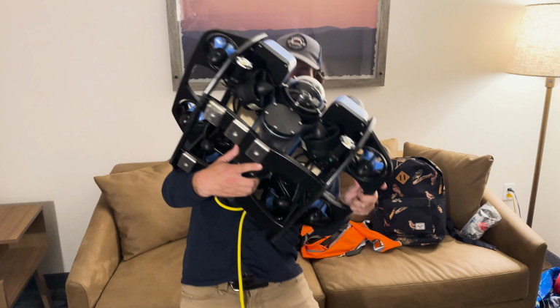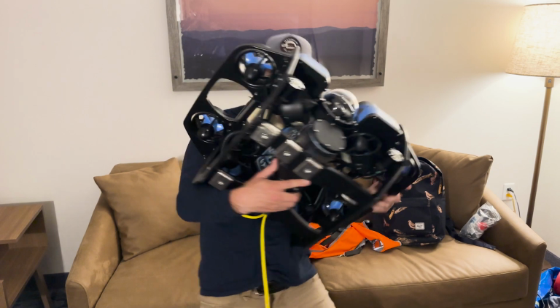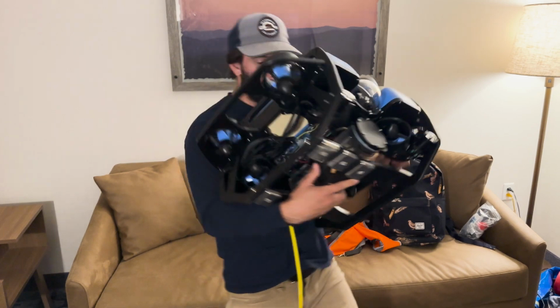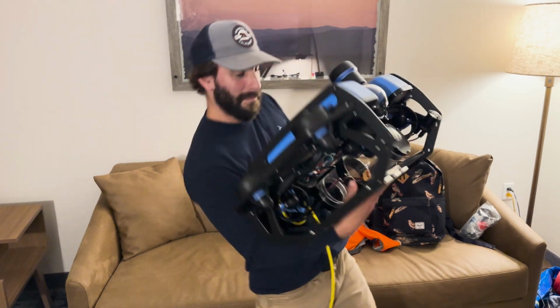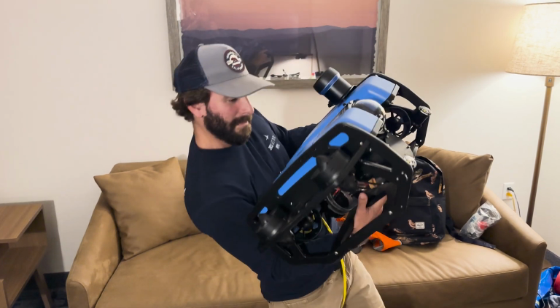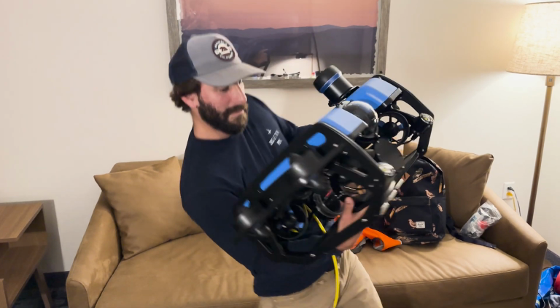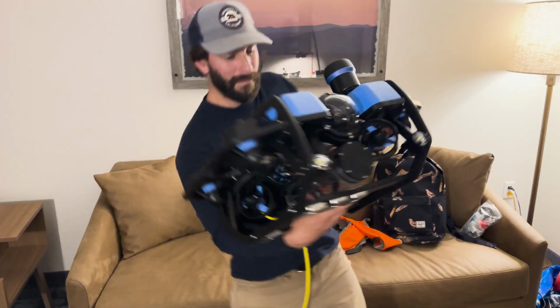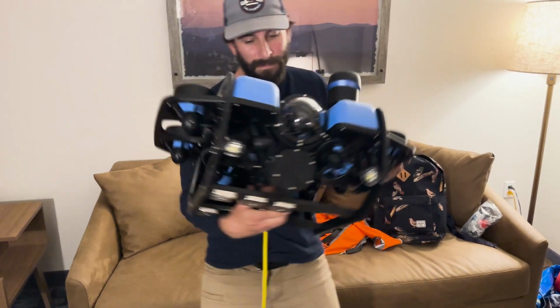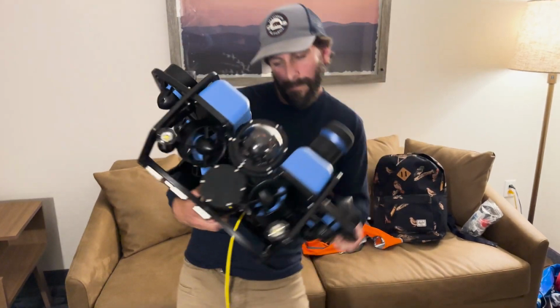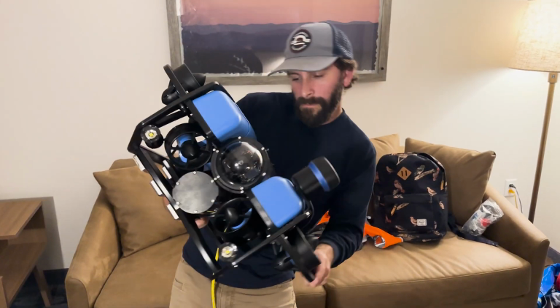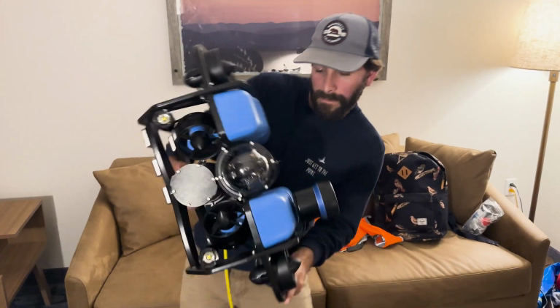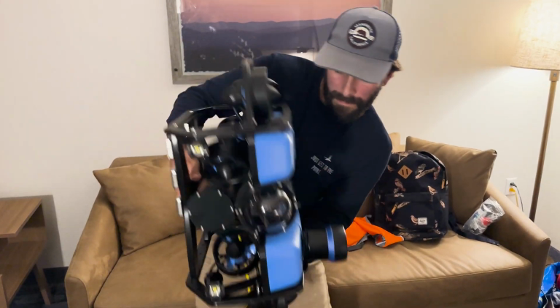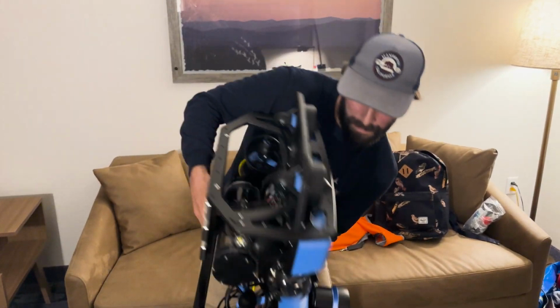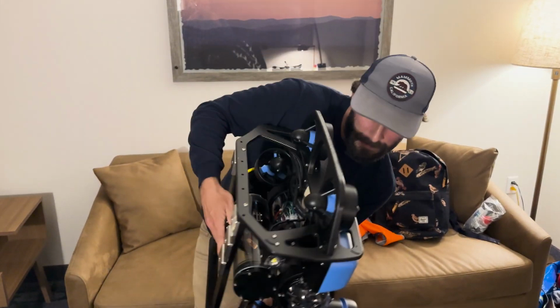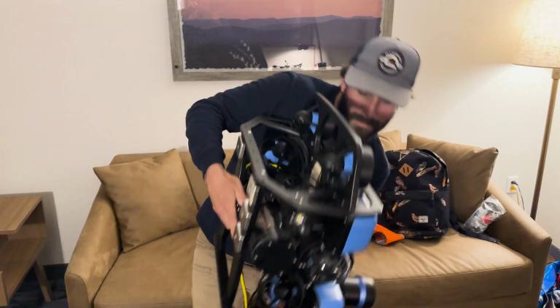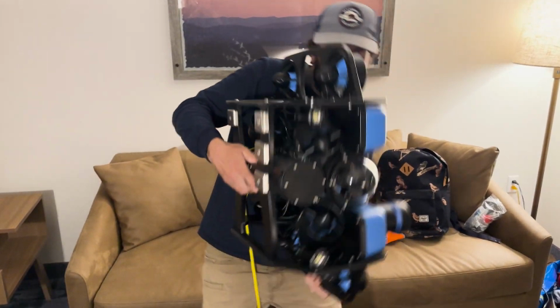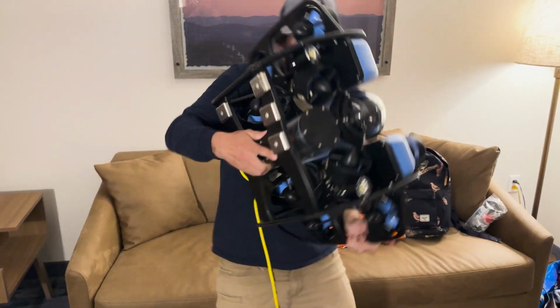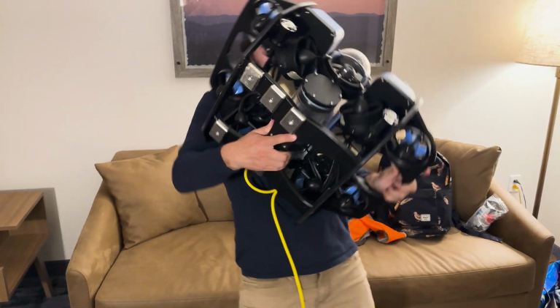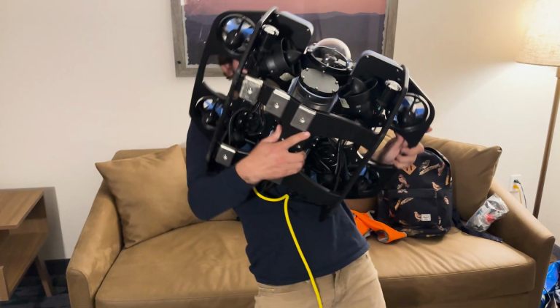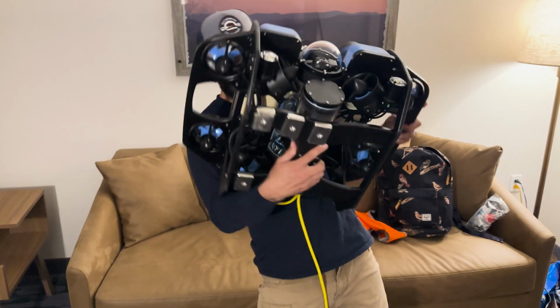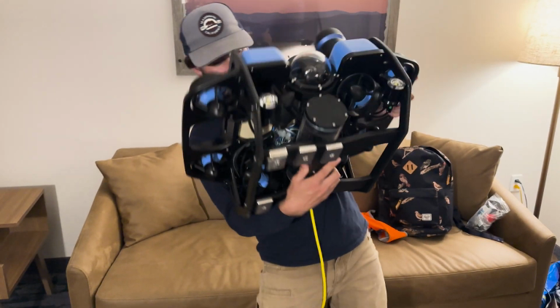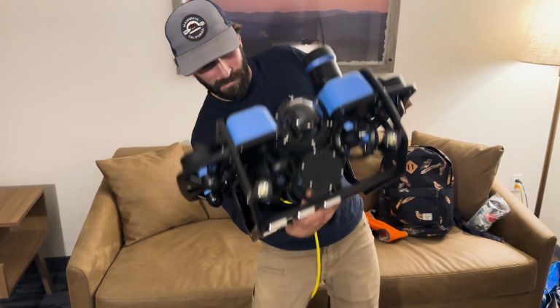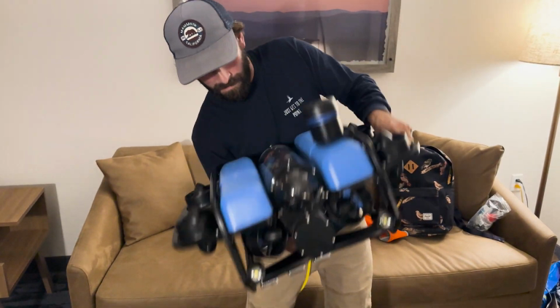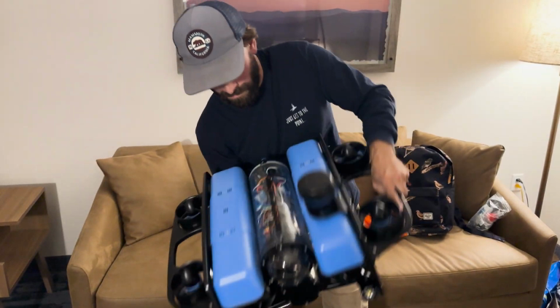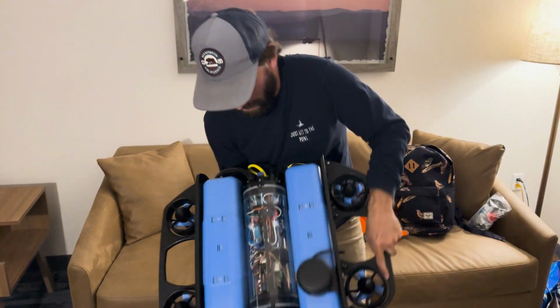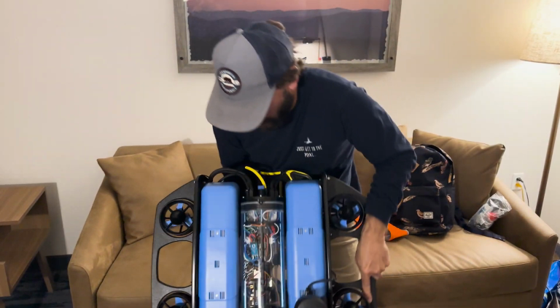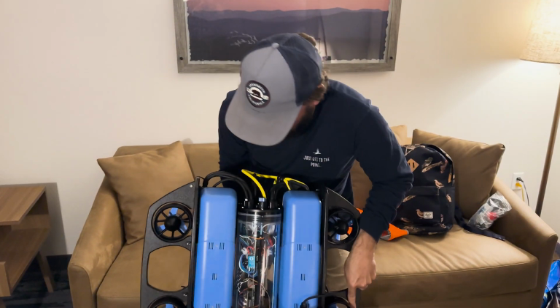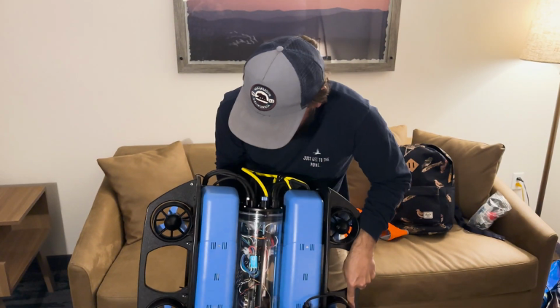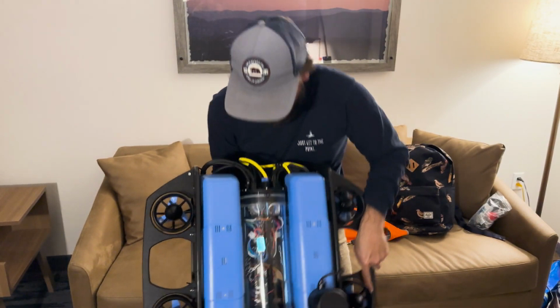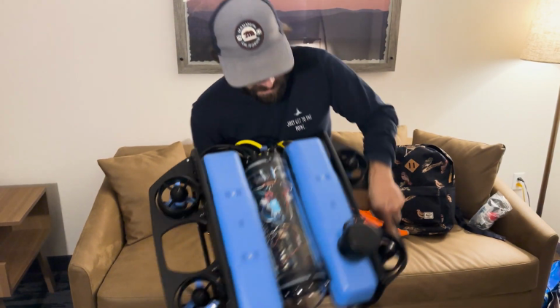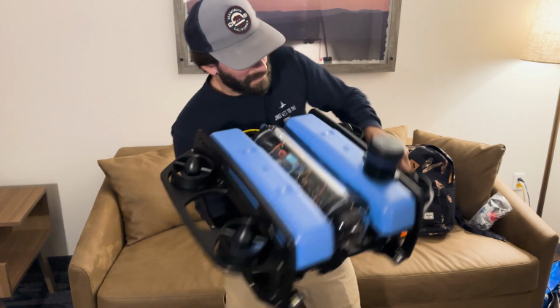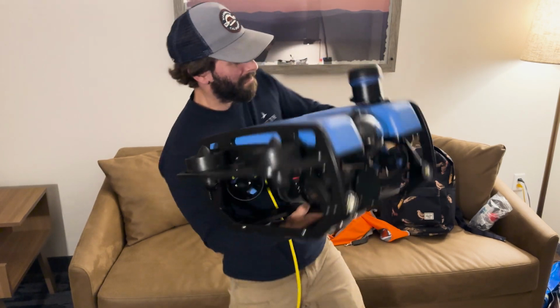I hope you guys are enjoying the video so far, and until next time, have a good day.